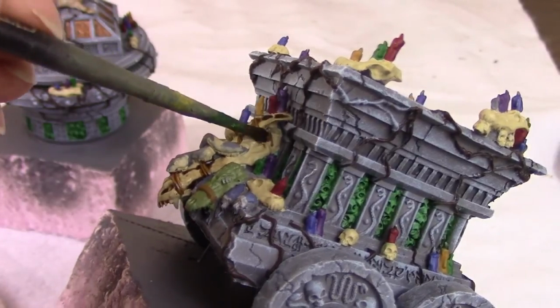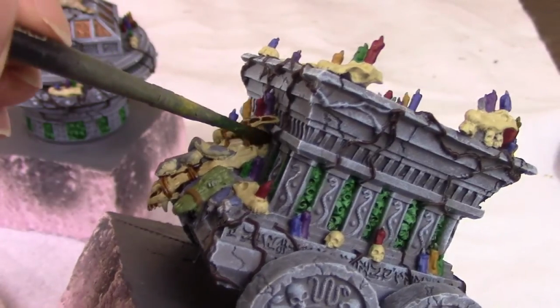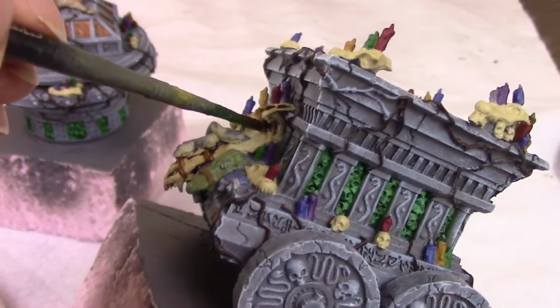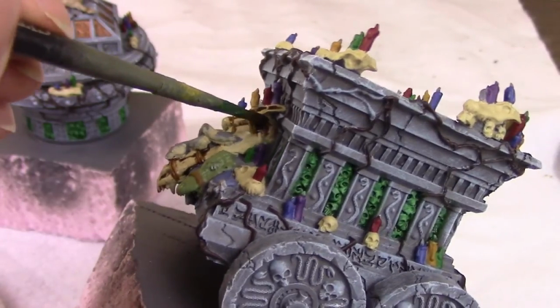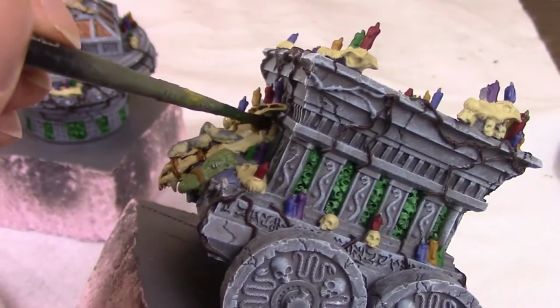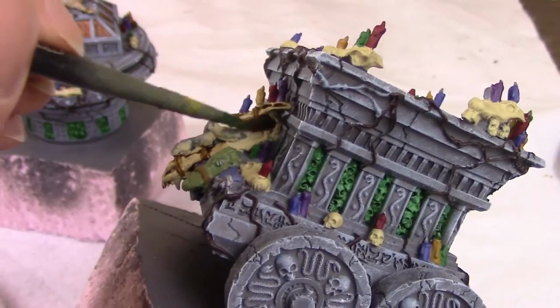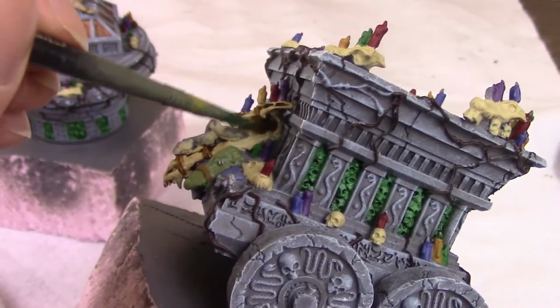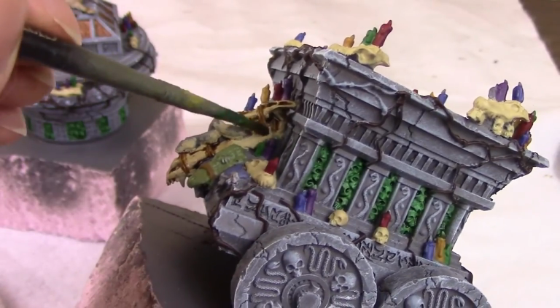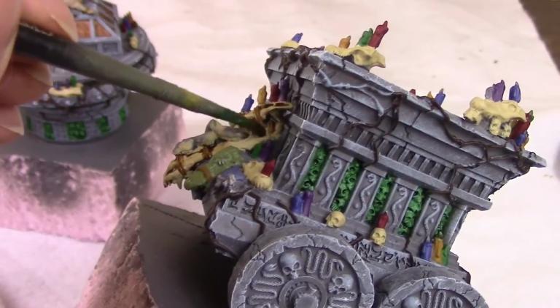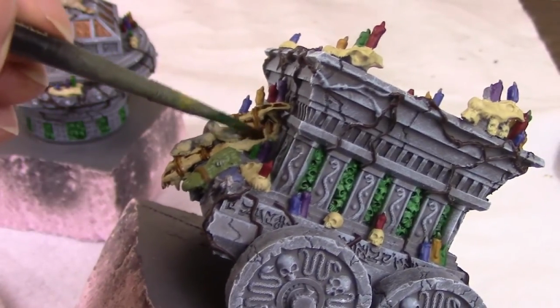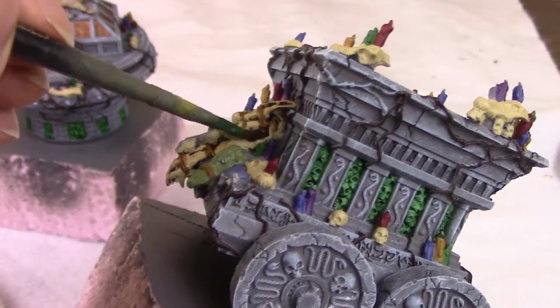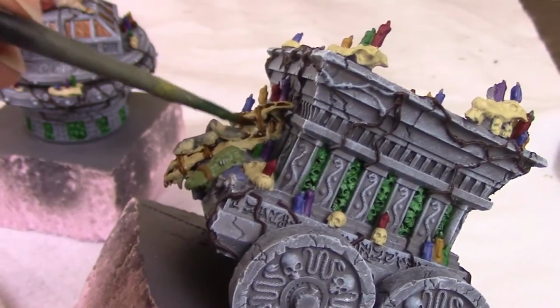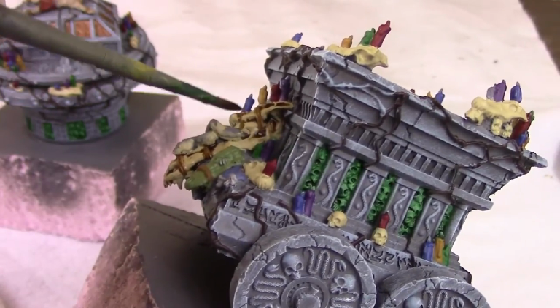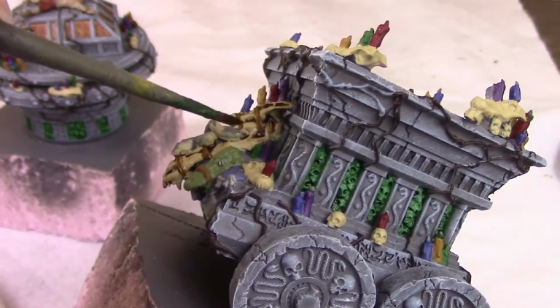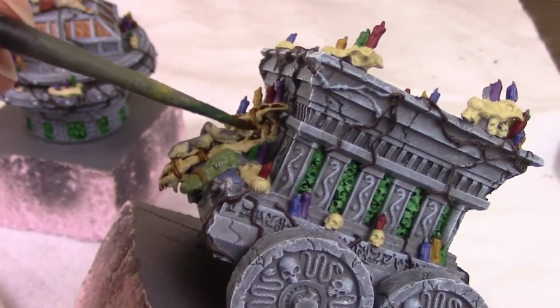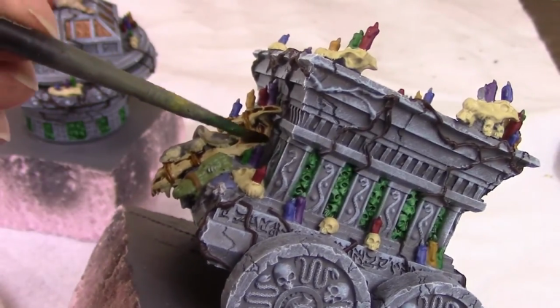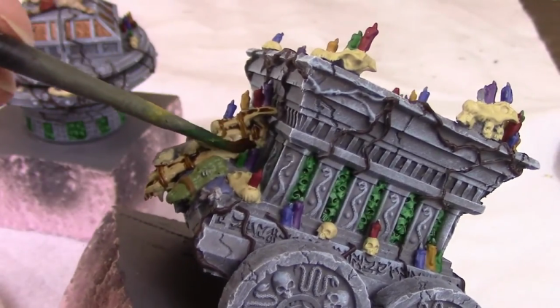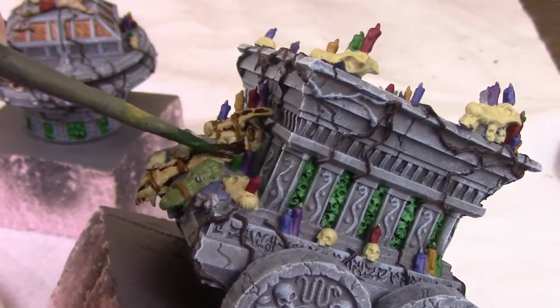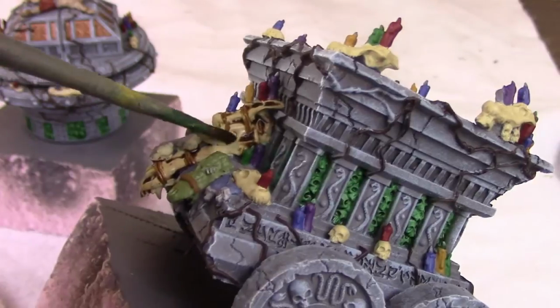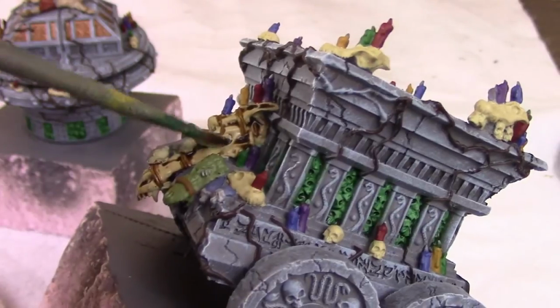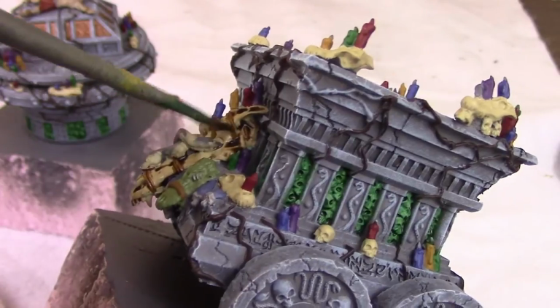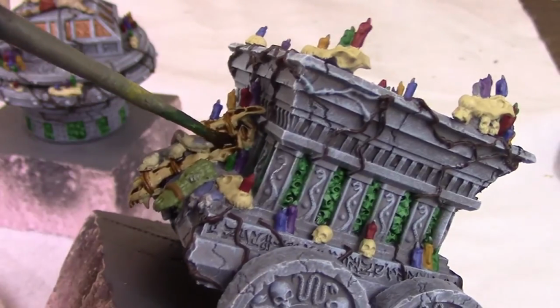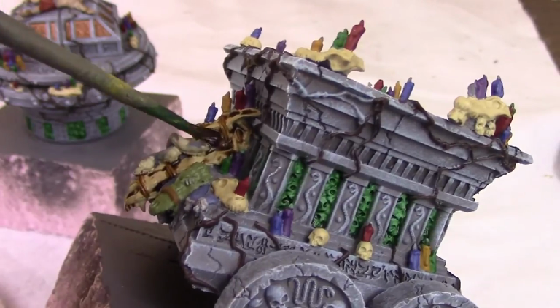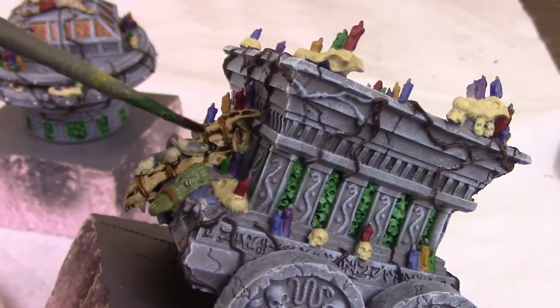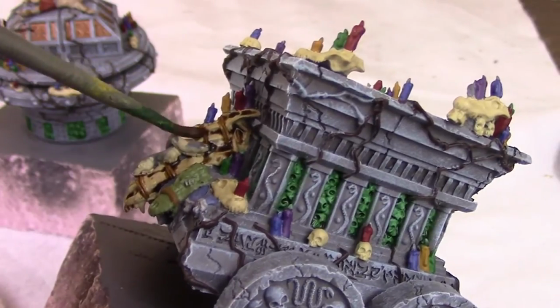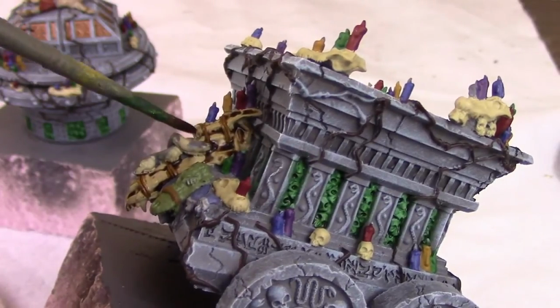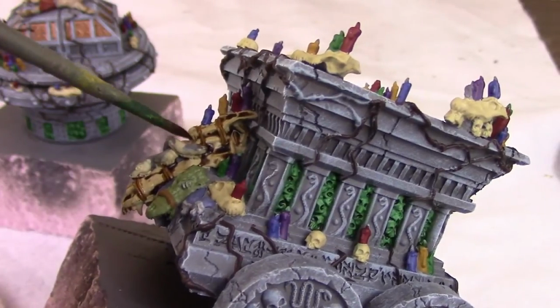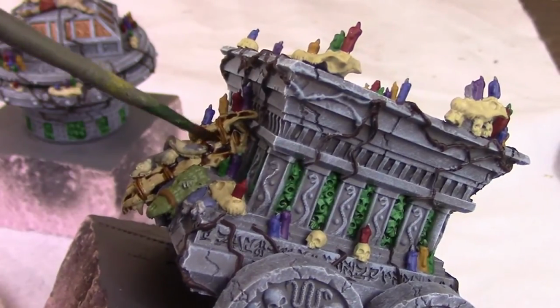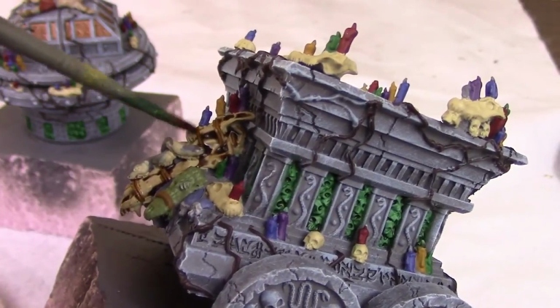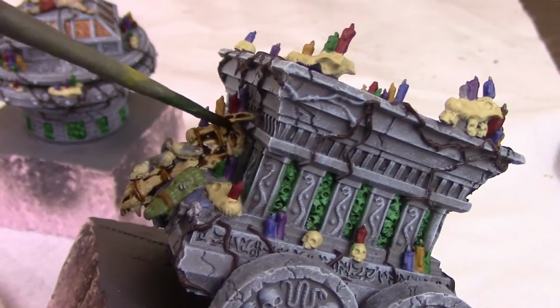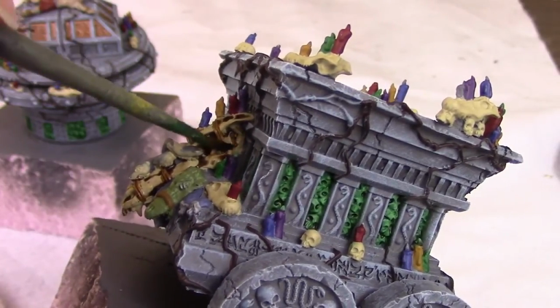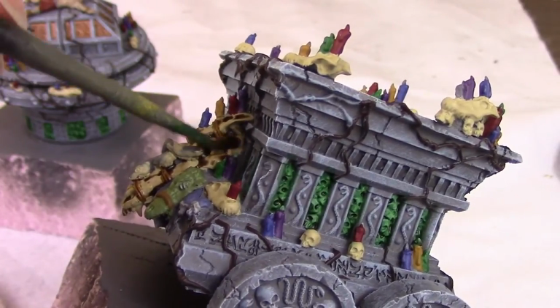Be careful not to let it pool up too much — just make sure it pools in the recessed areas, anything with shadow.